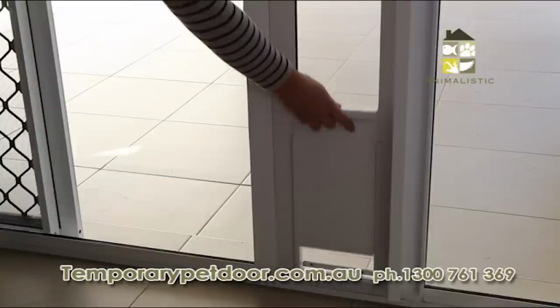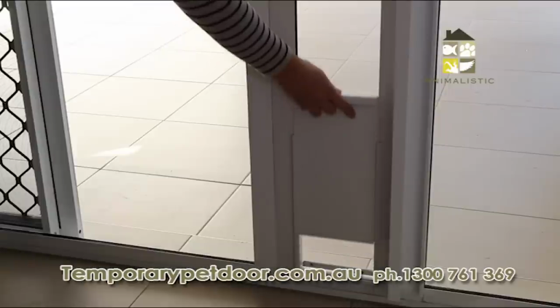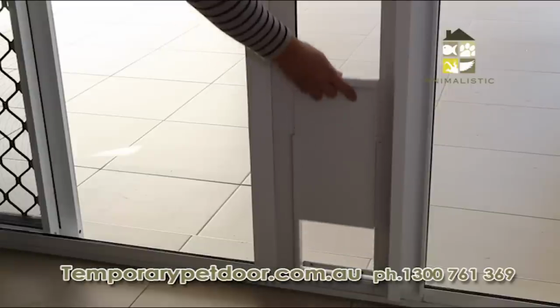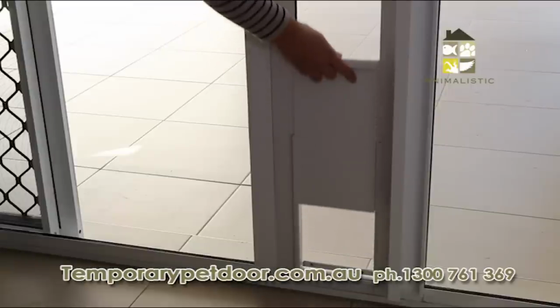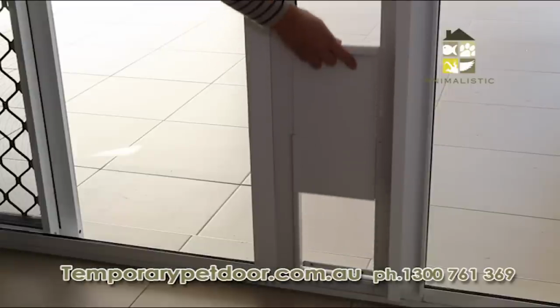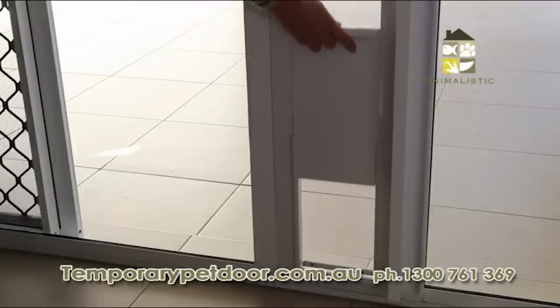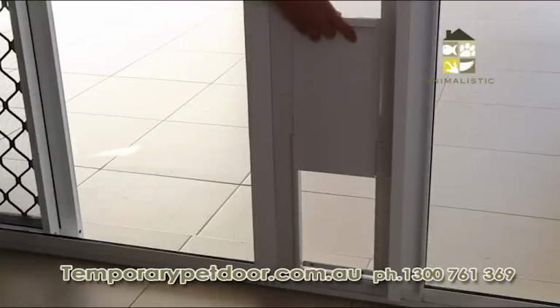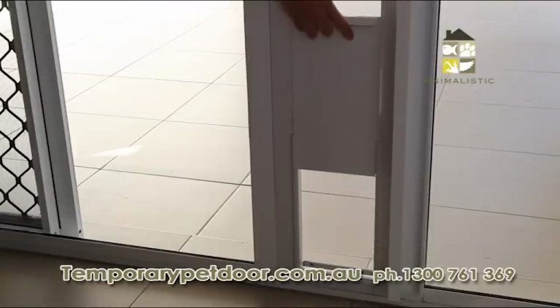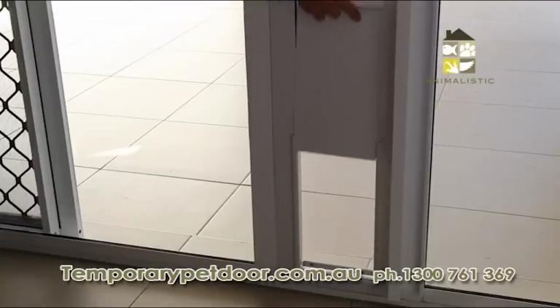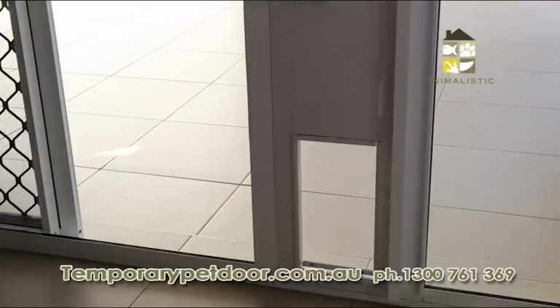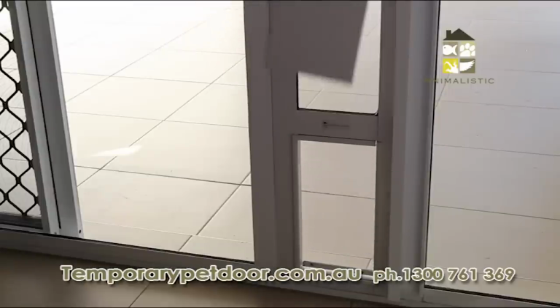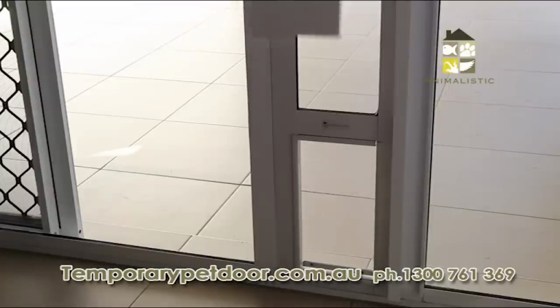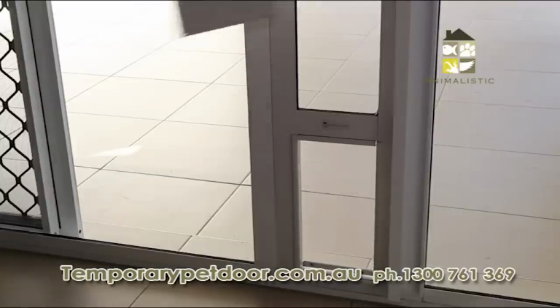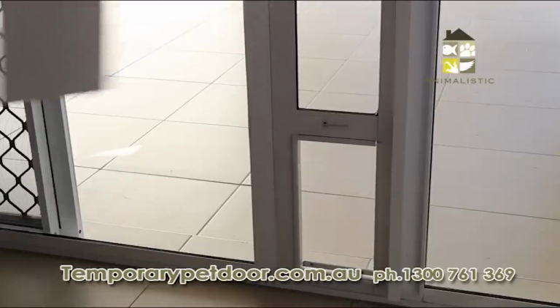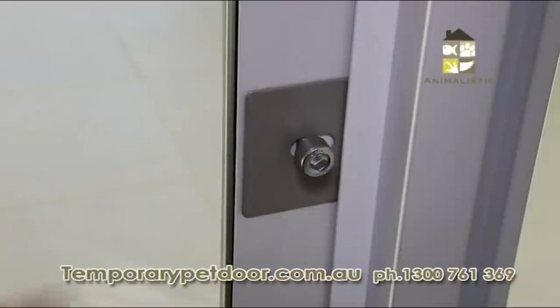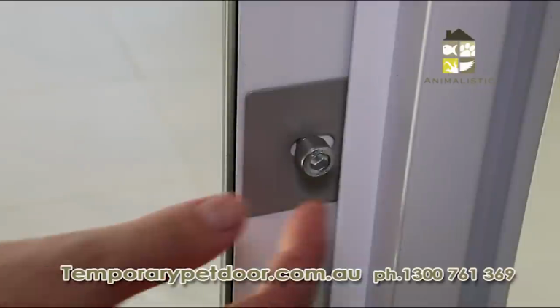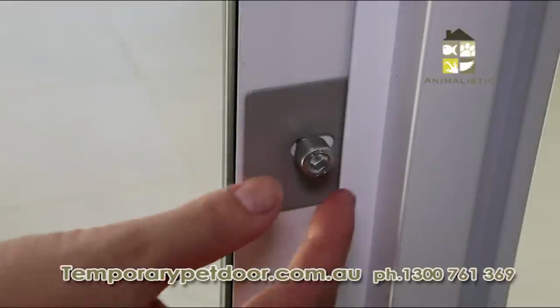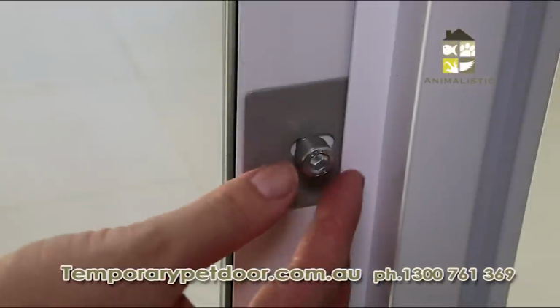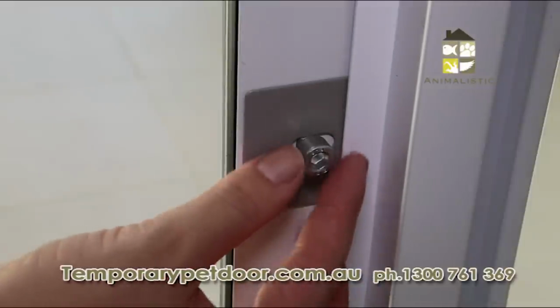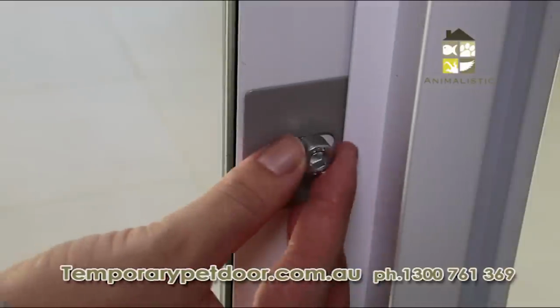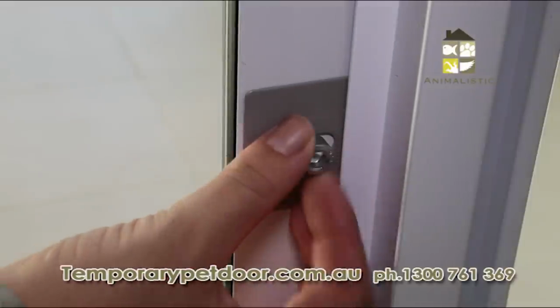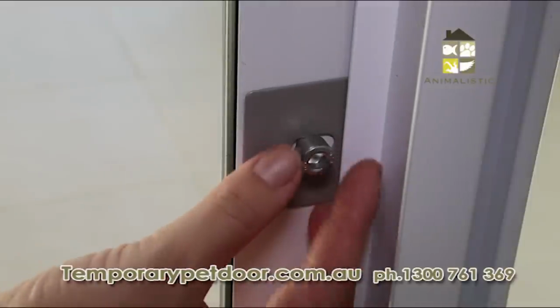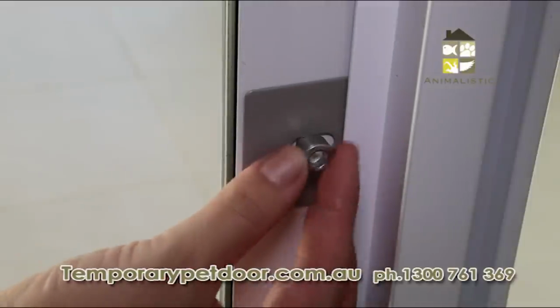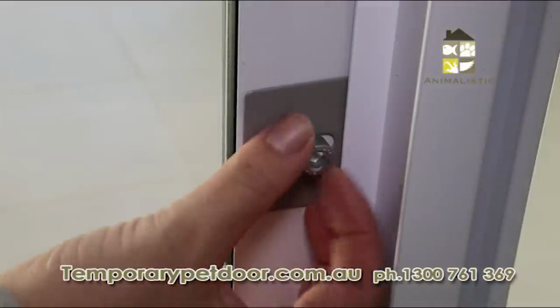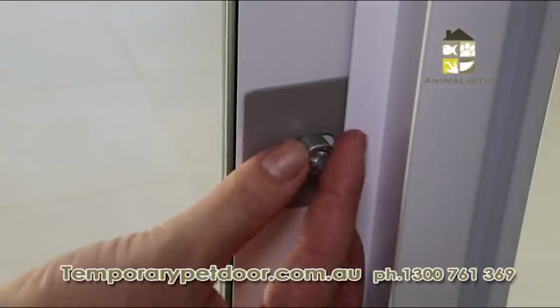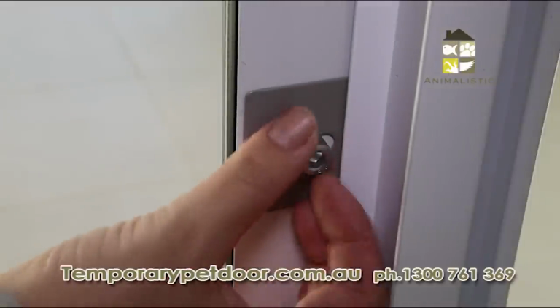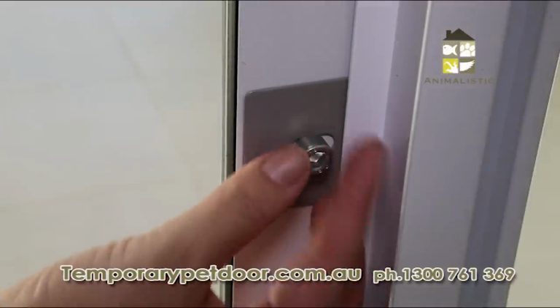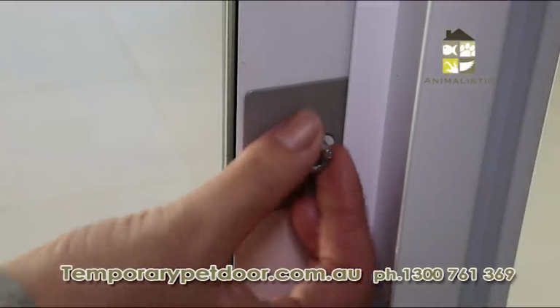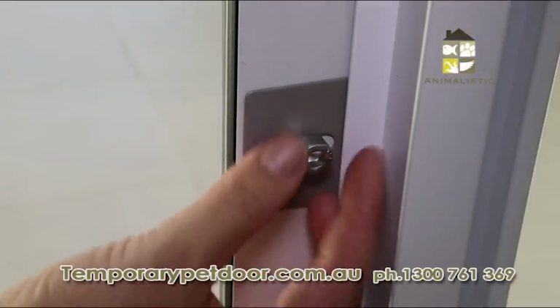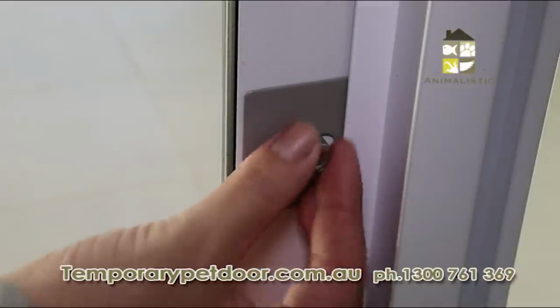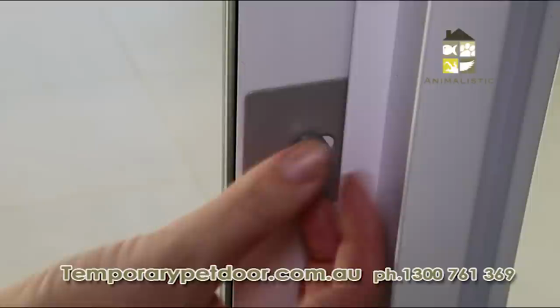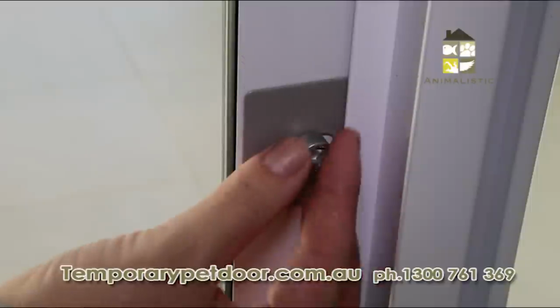Locking the flap is easy via this sliding insert, plus the security plate secures the temporary pet door to the frame.